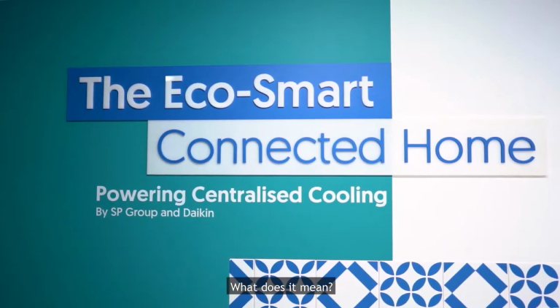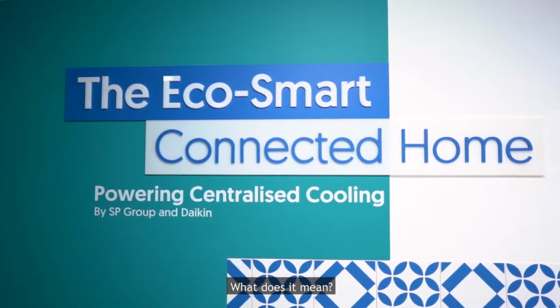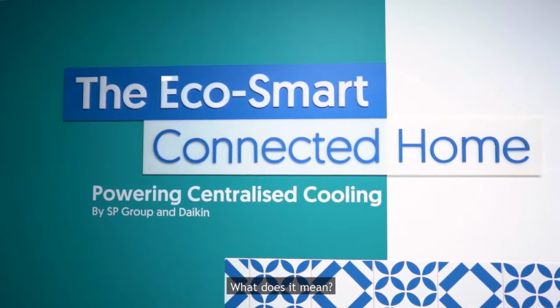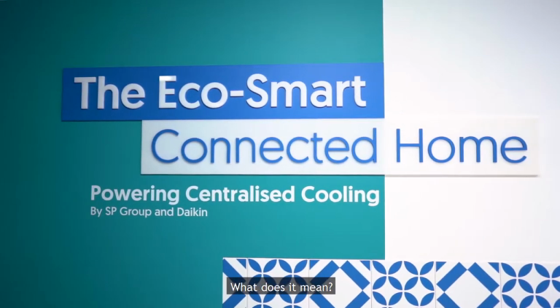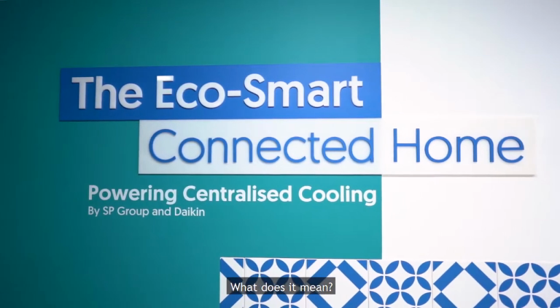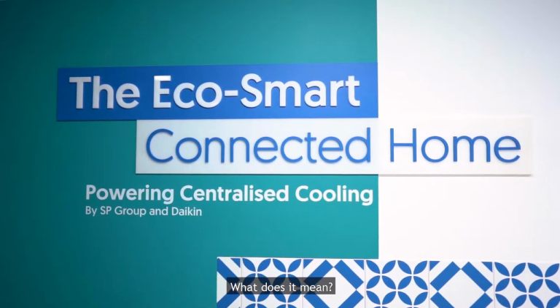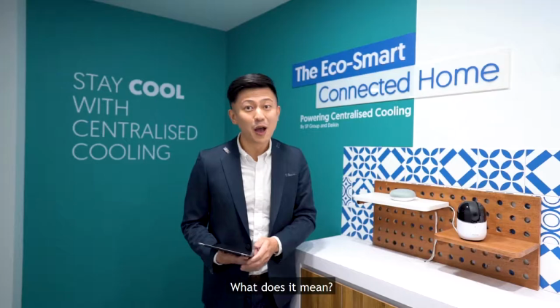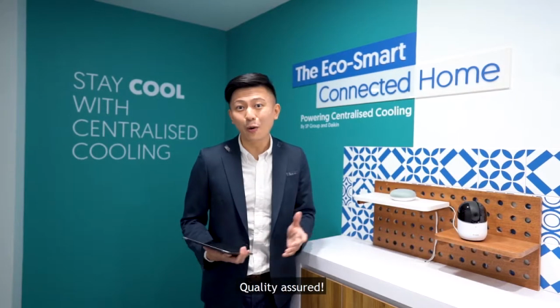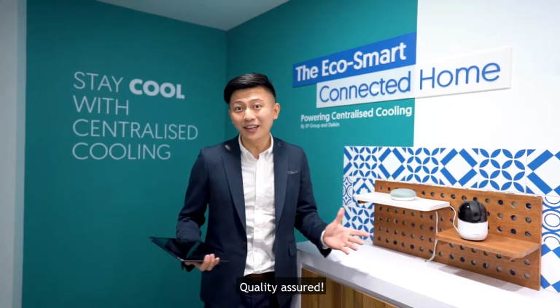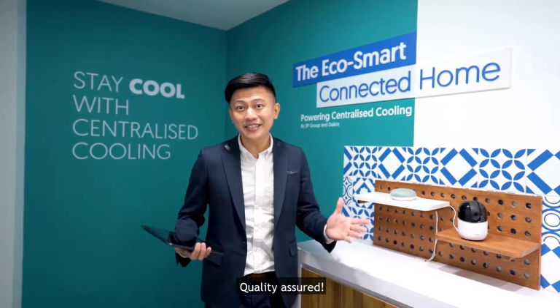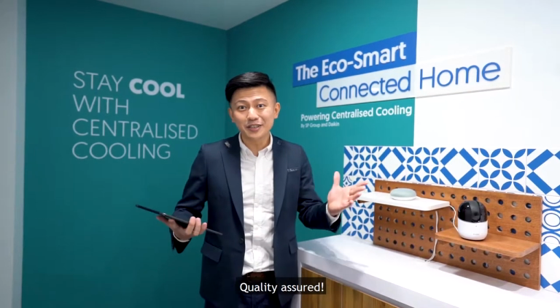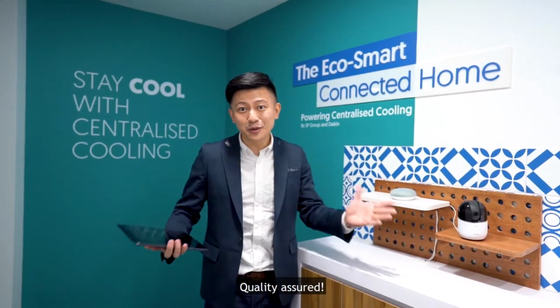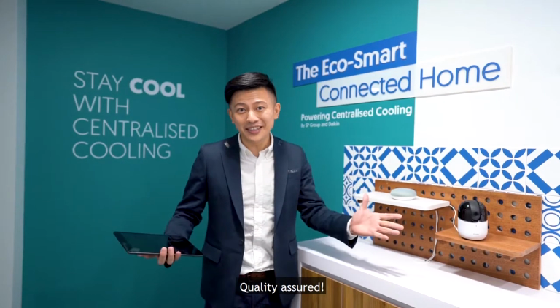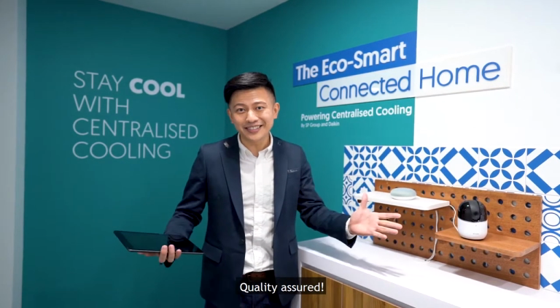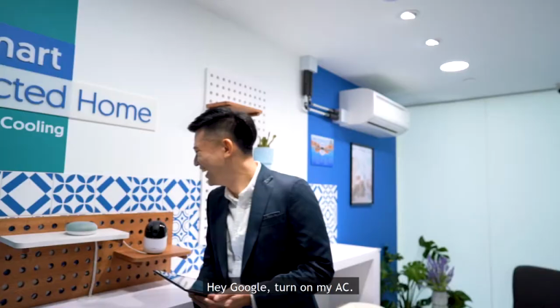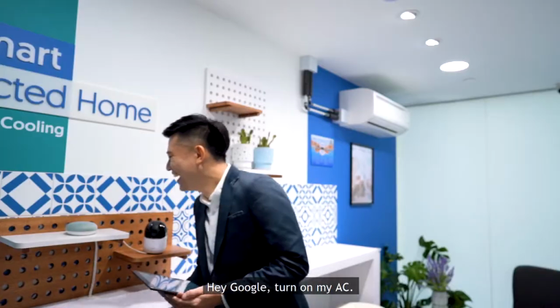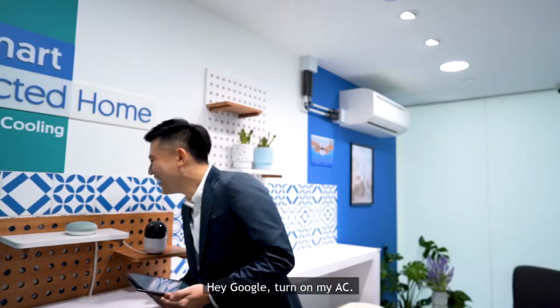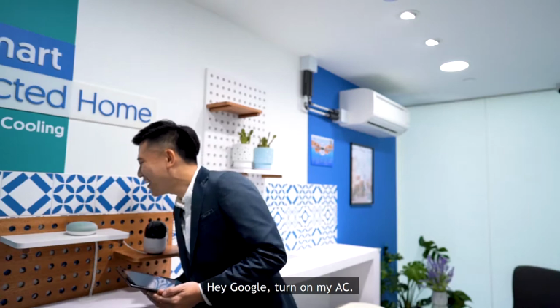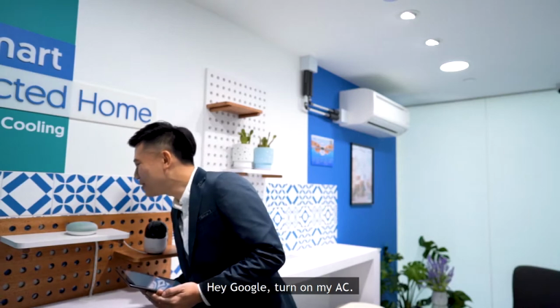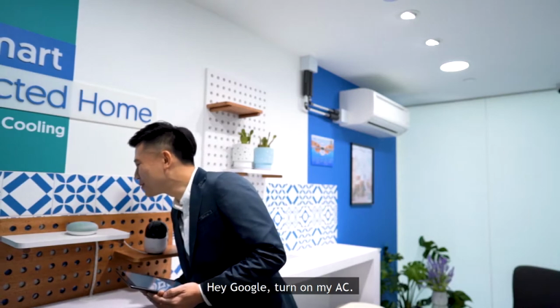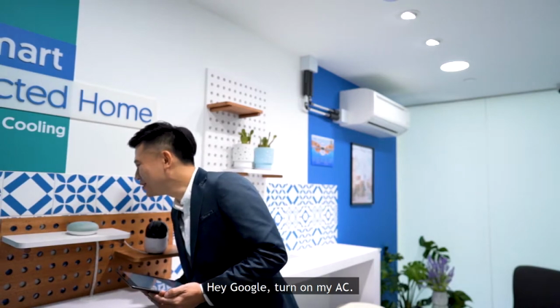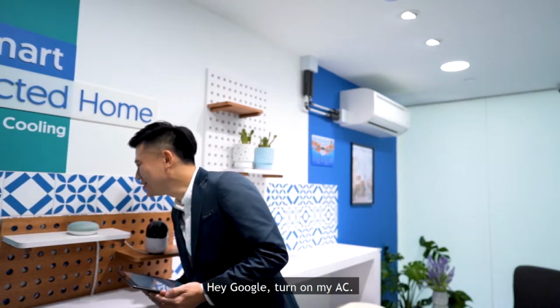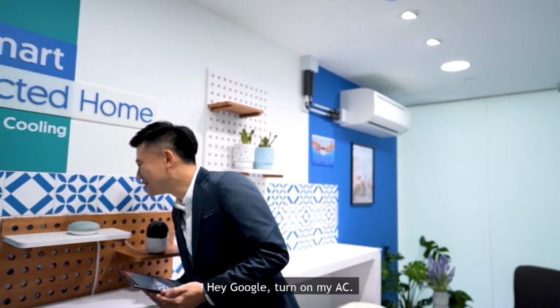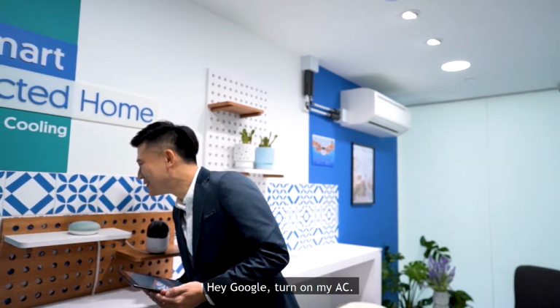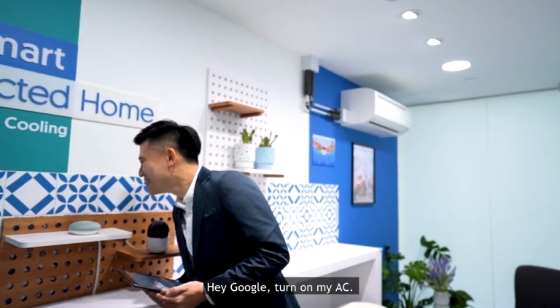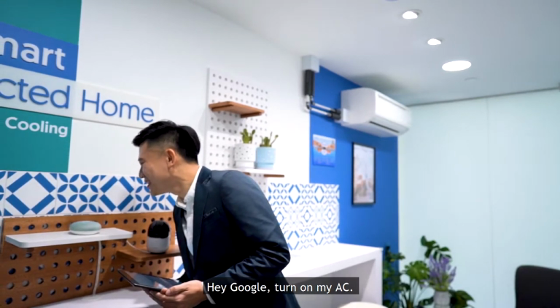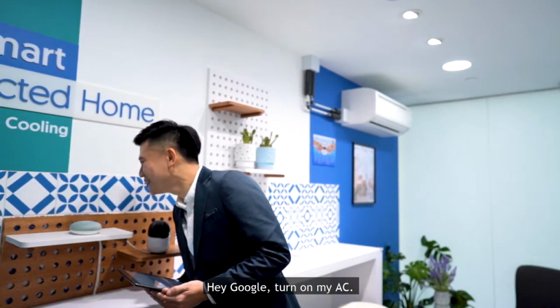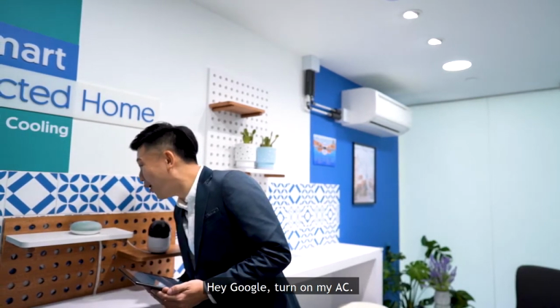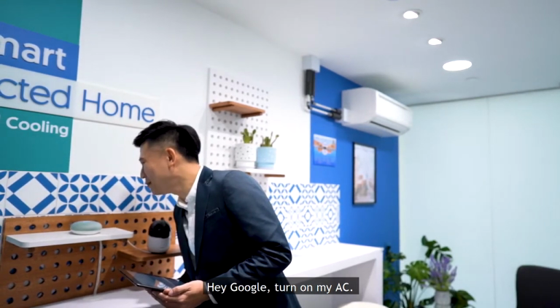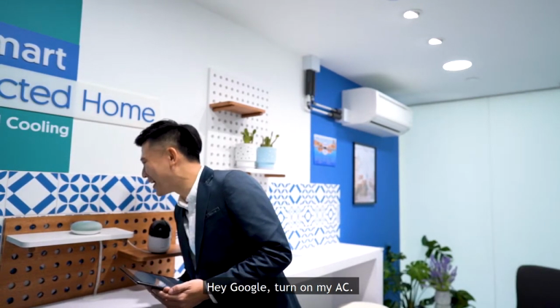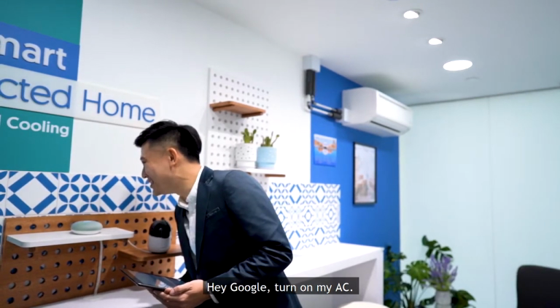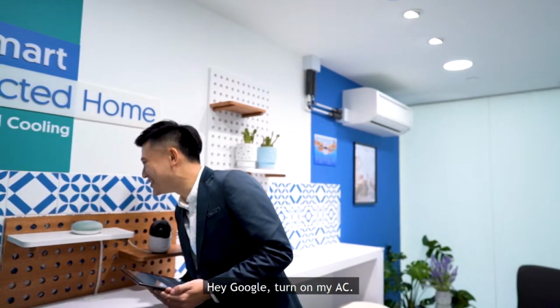What does it mean? Quality Assured. Hey Google, turn on my AC.